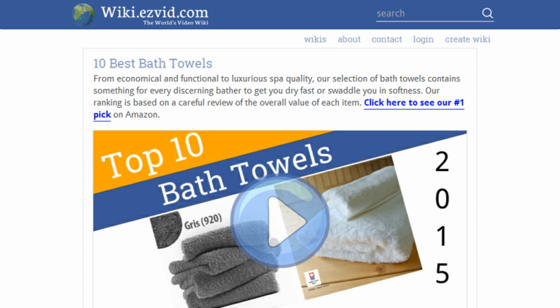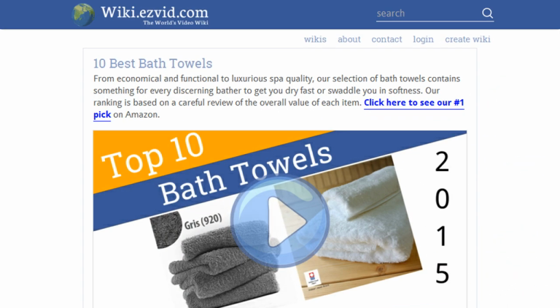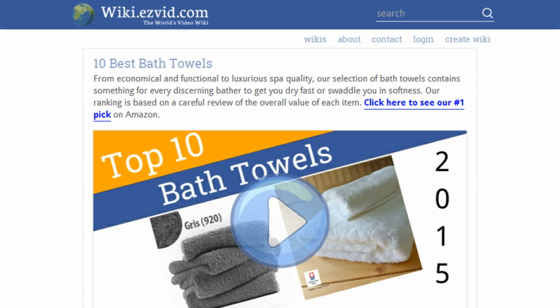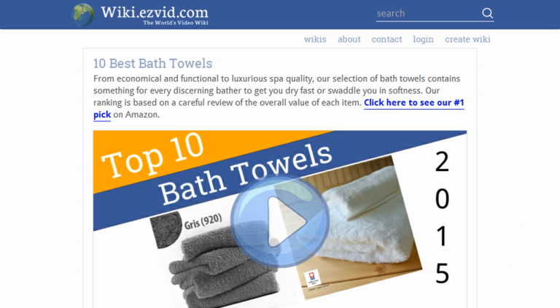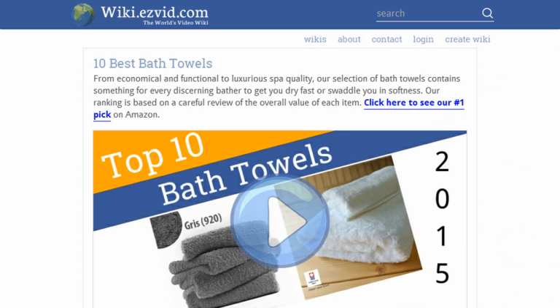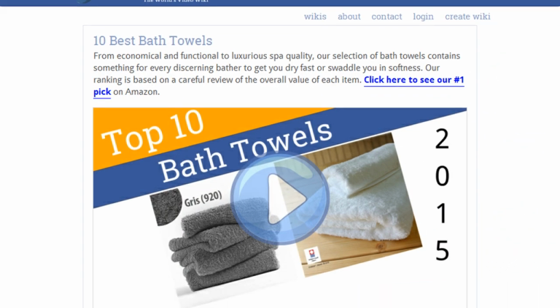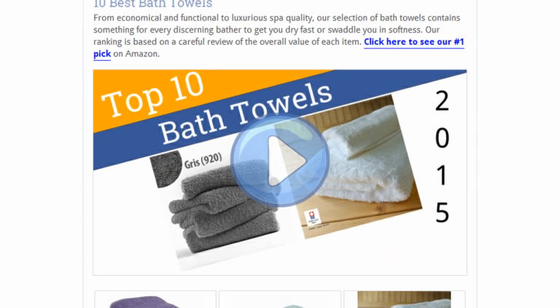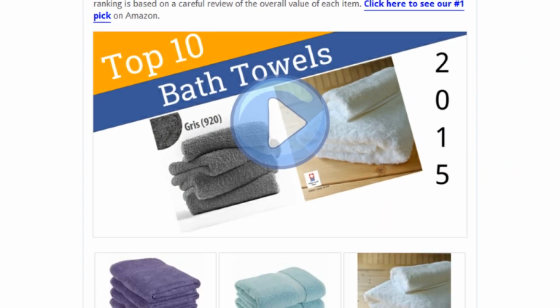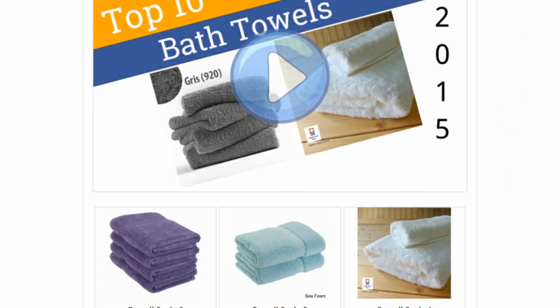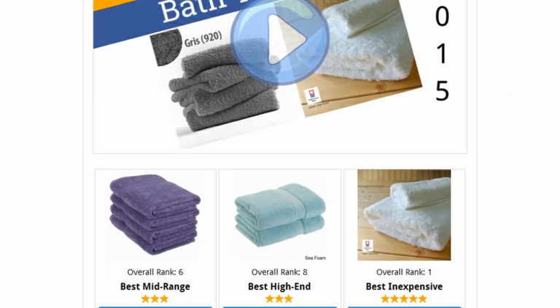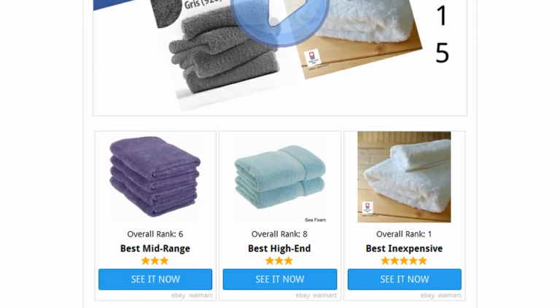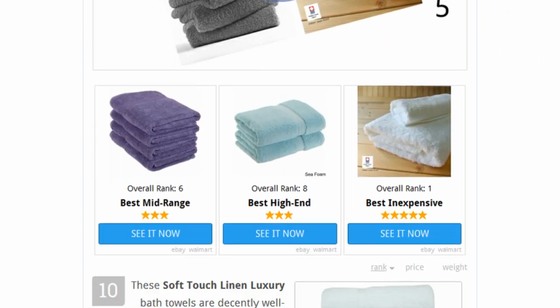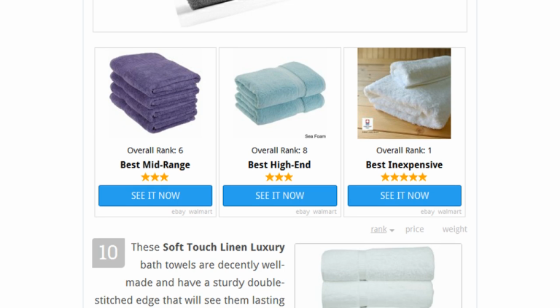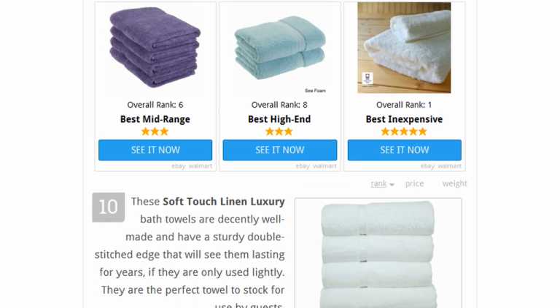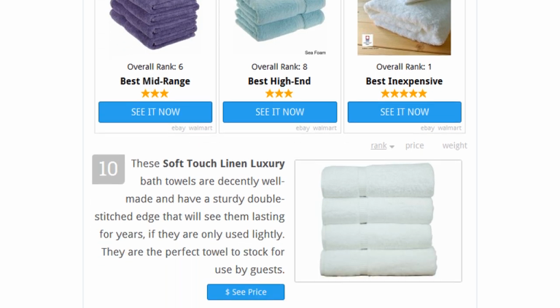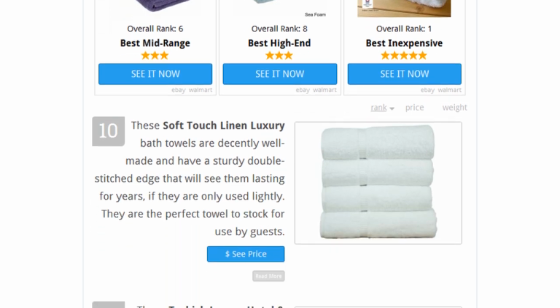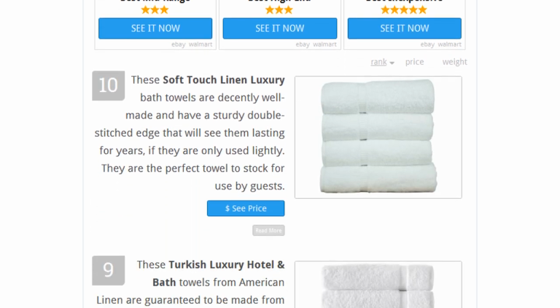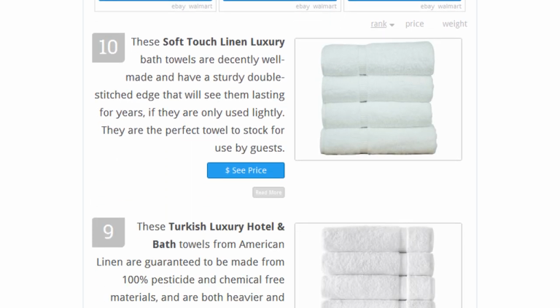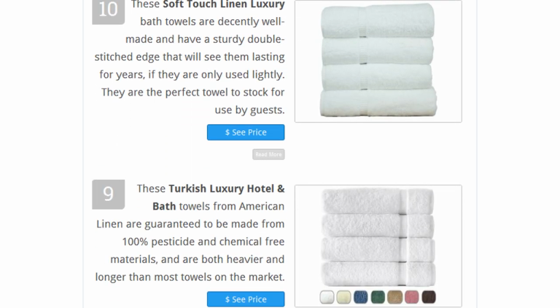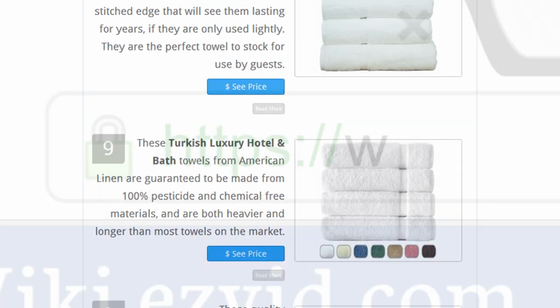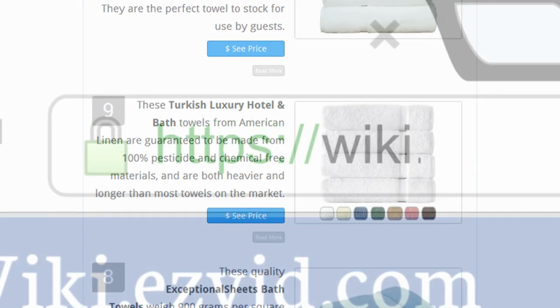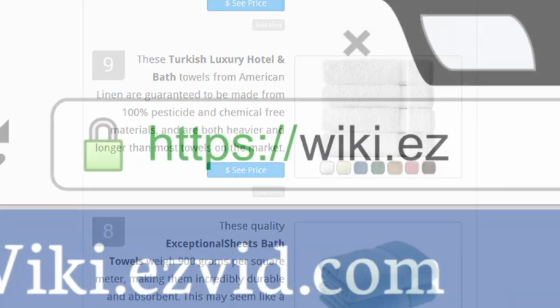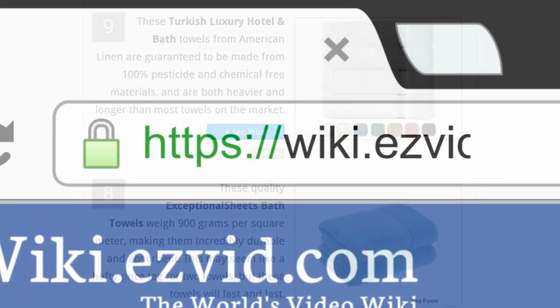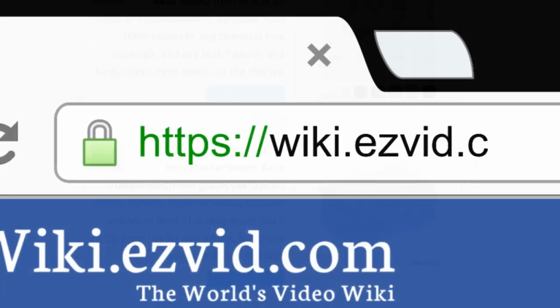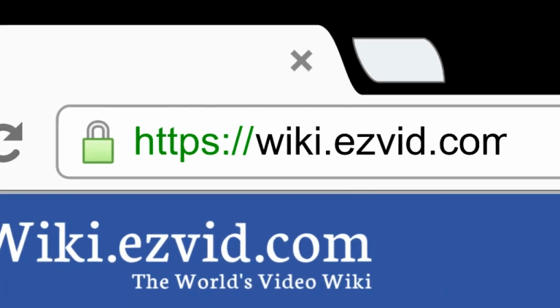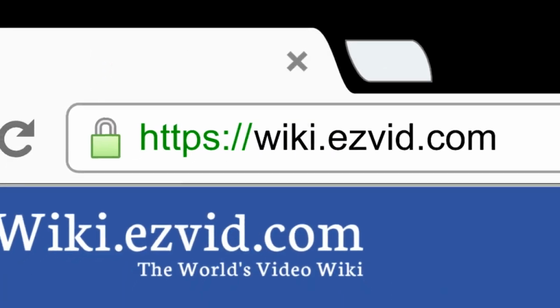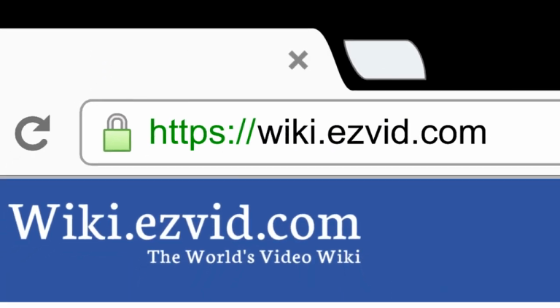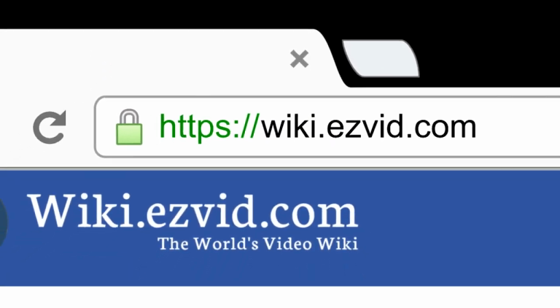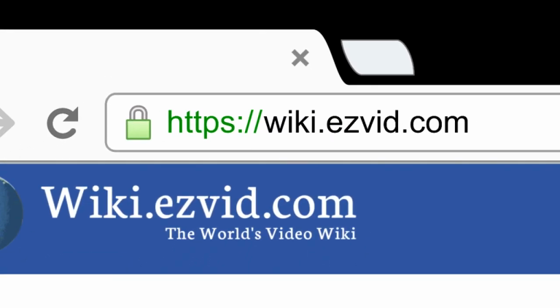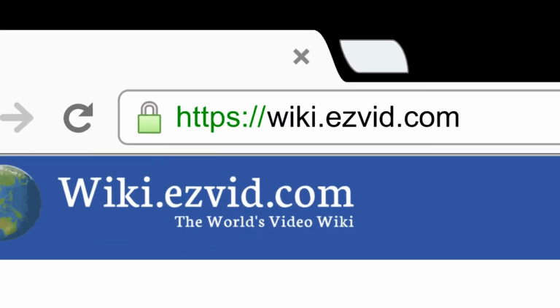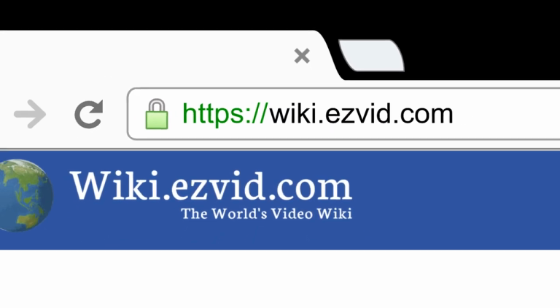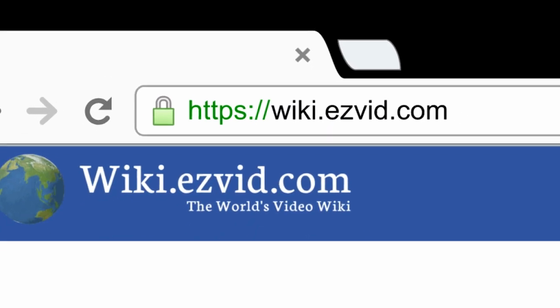To see all this stuff, go to wiki.easyvid.com and search for bath towels, or click beneath this video.